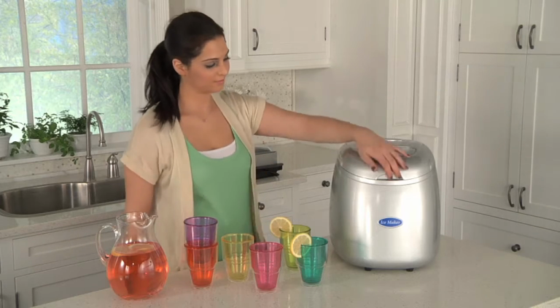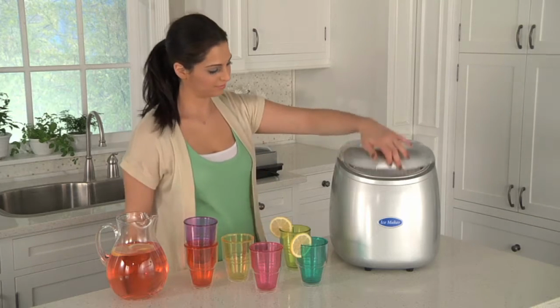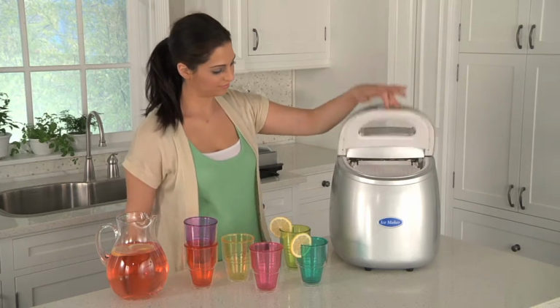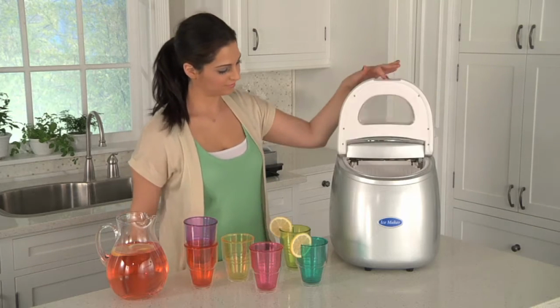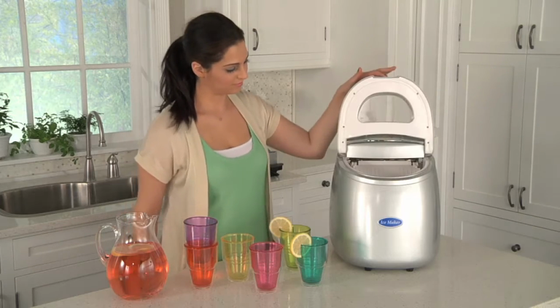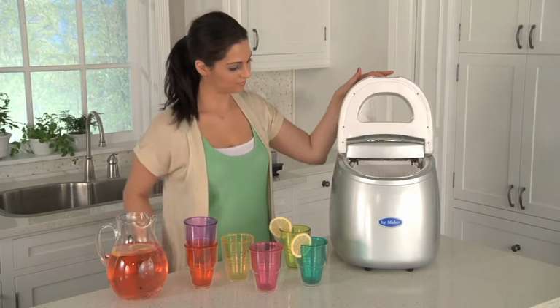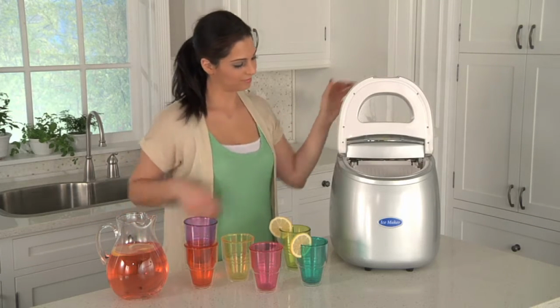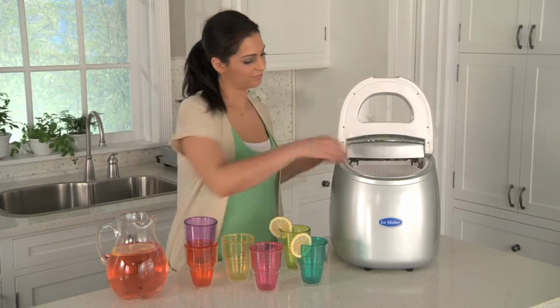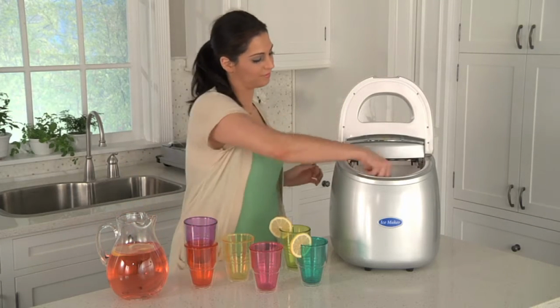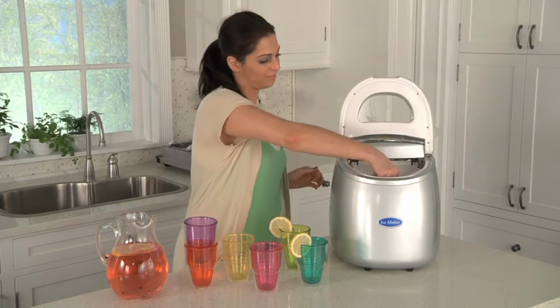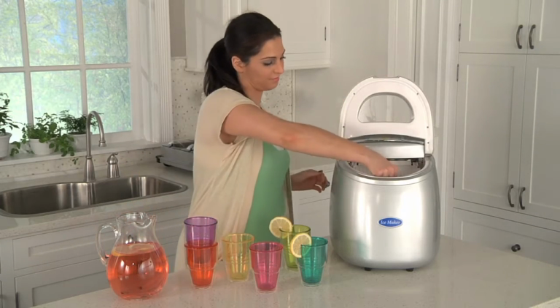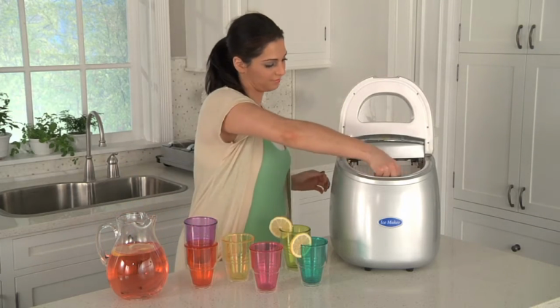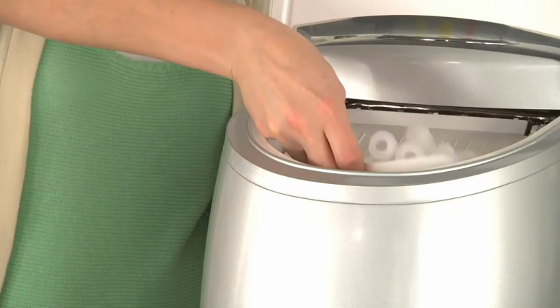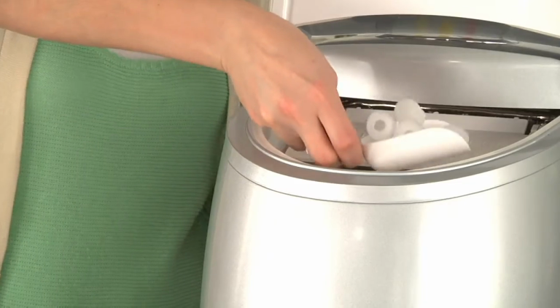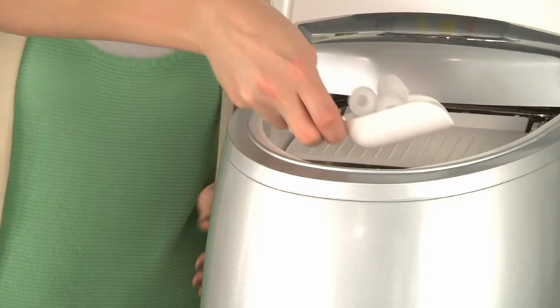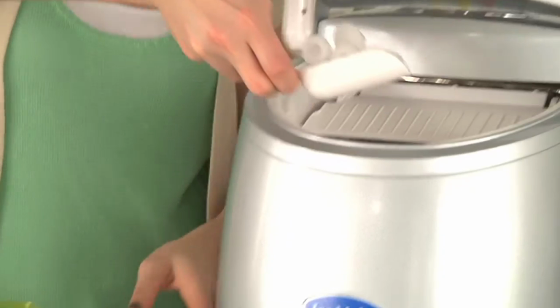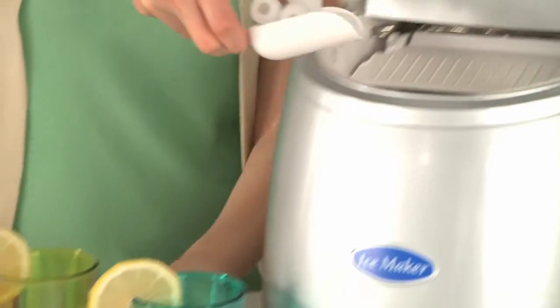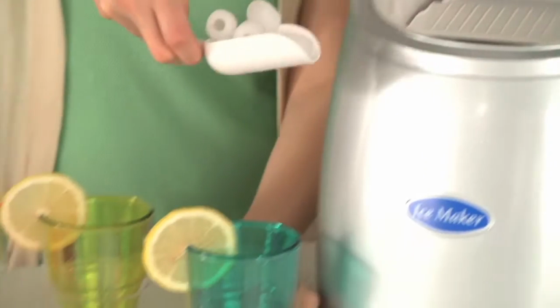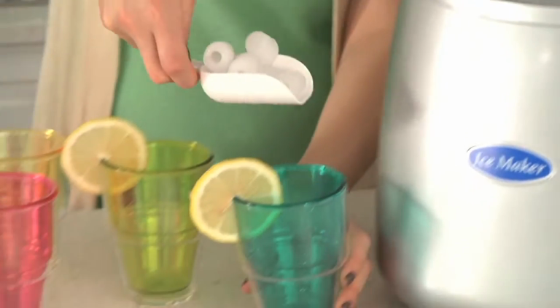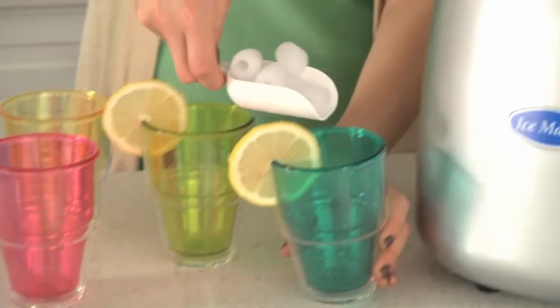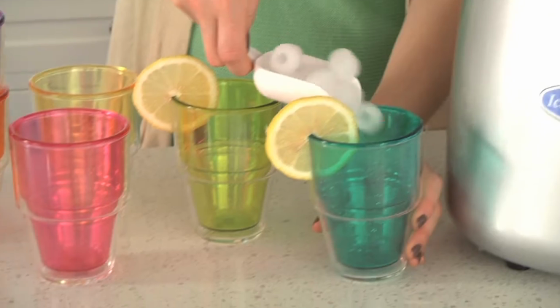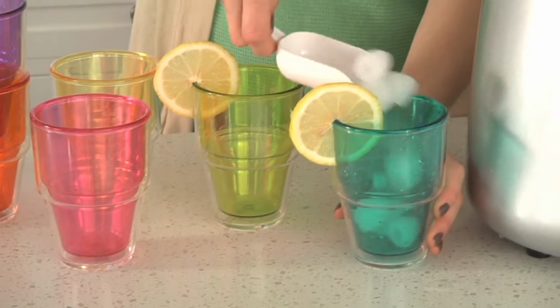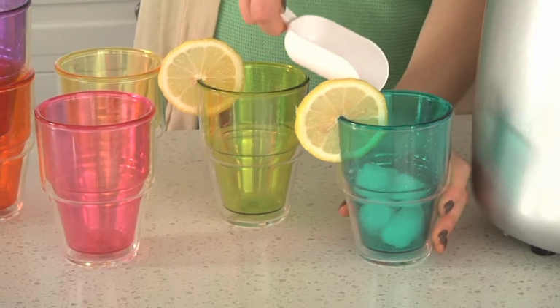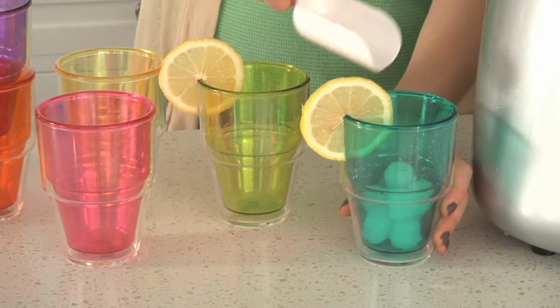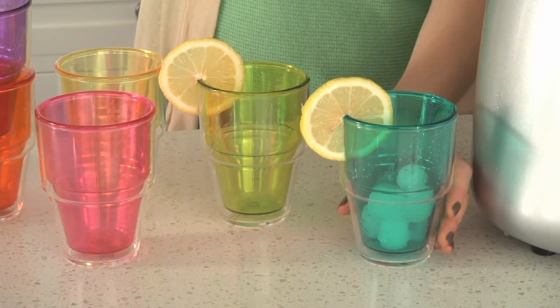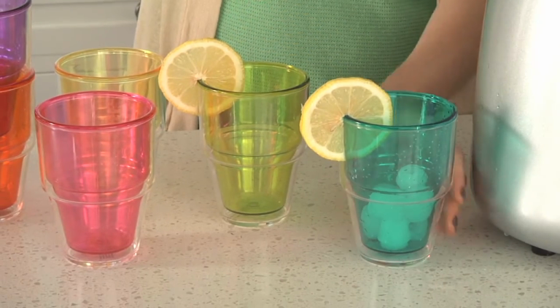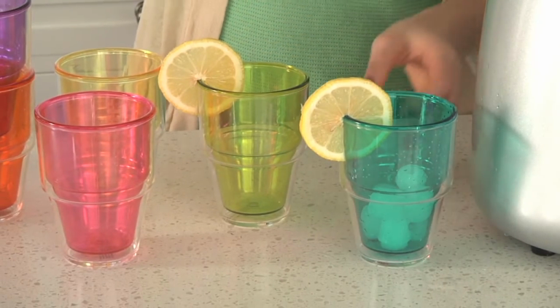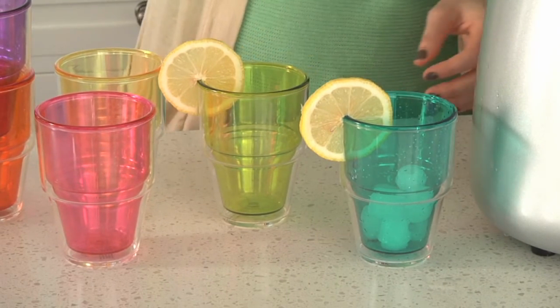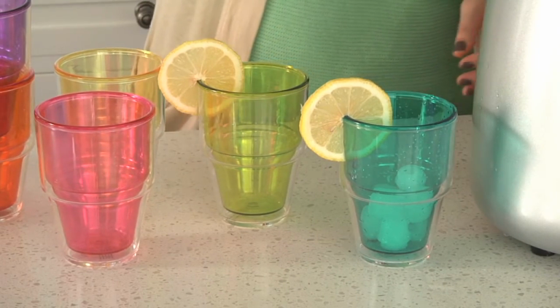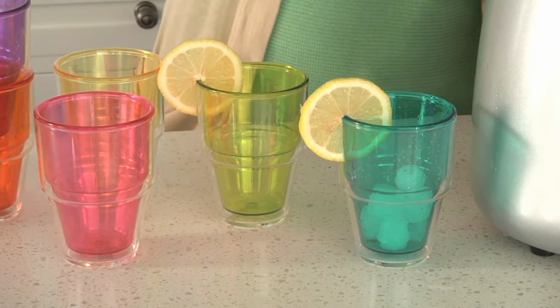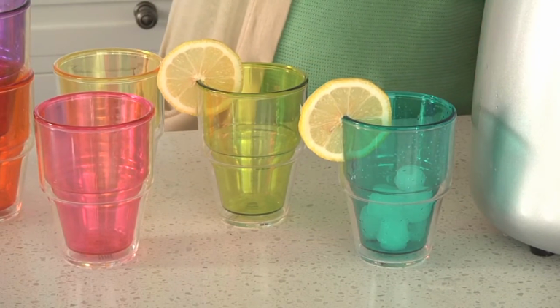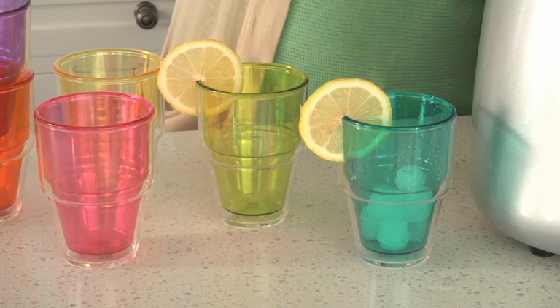With our new portable ice maker, the drinks you serve in our colorful 14-ounce tumblers will stay cold and refreshing.